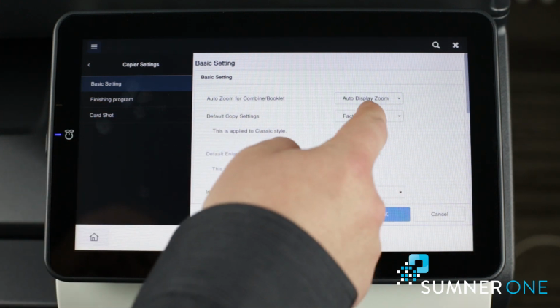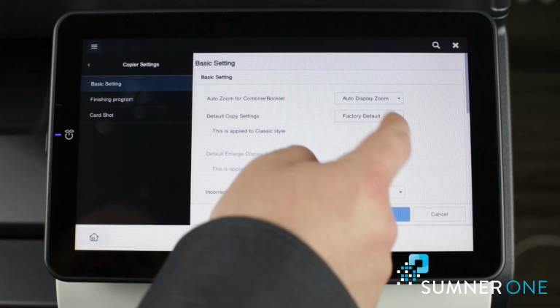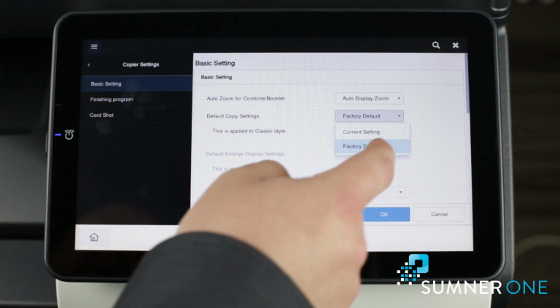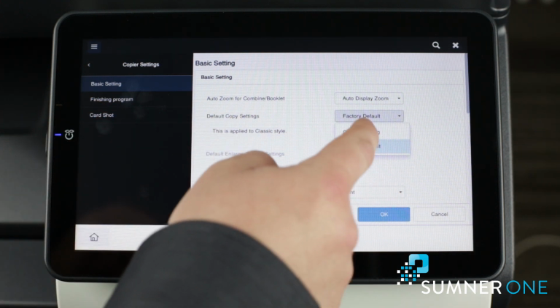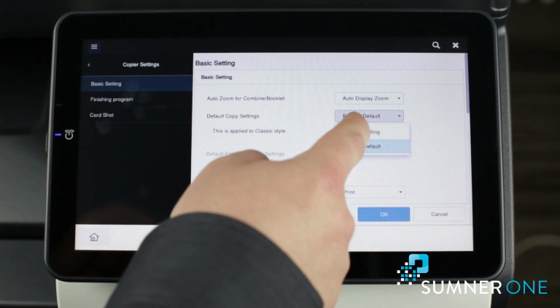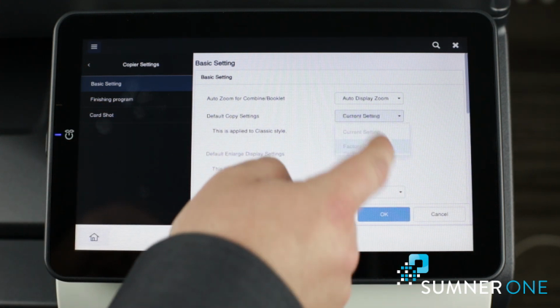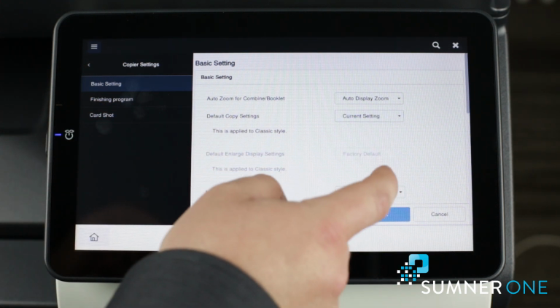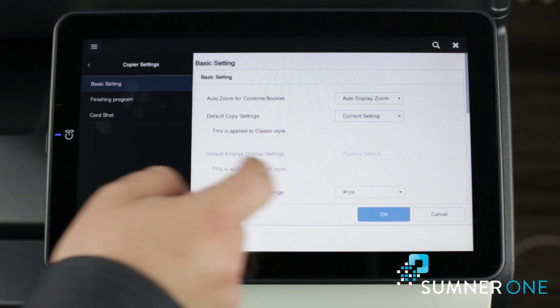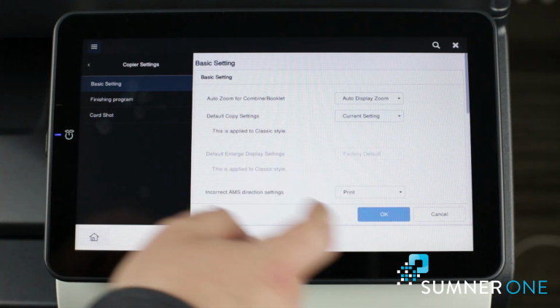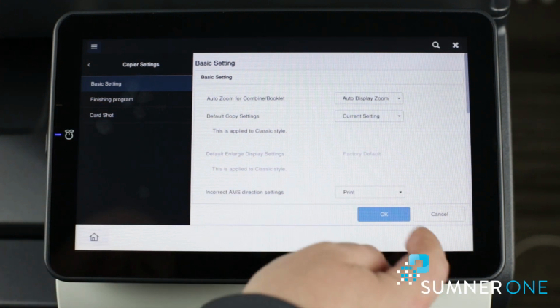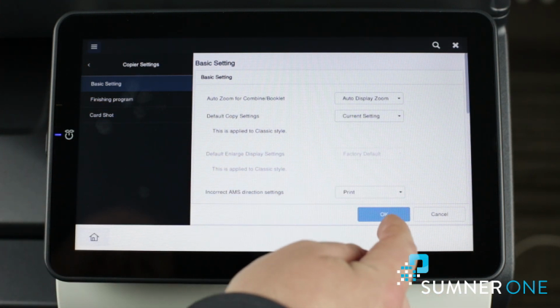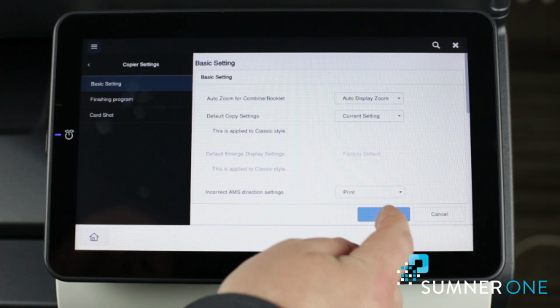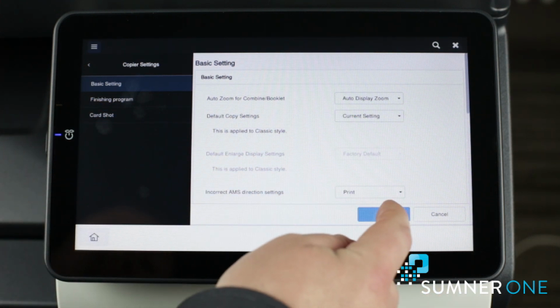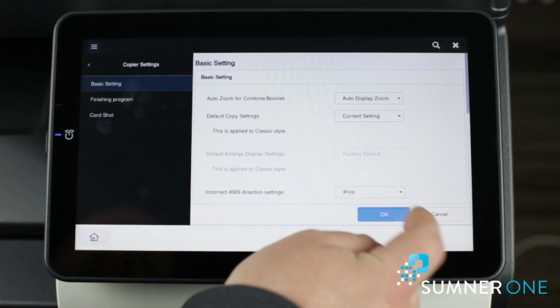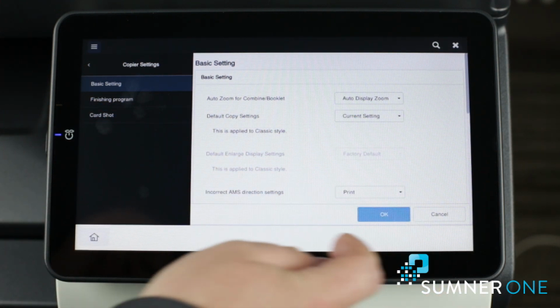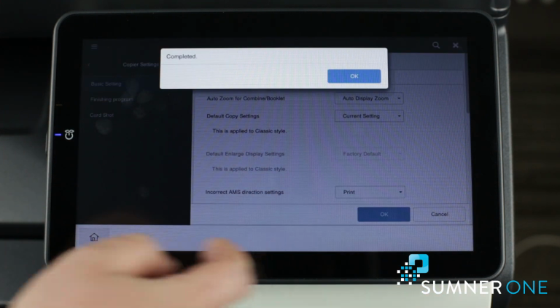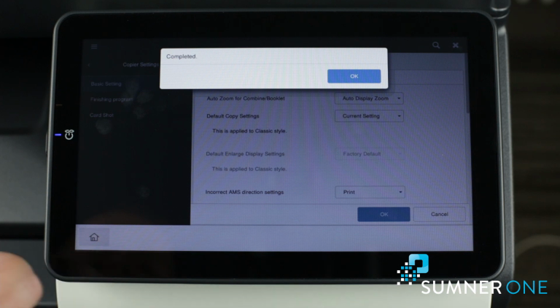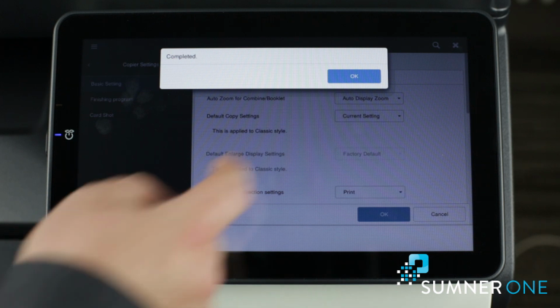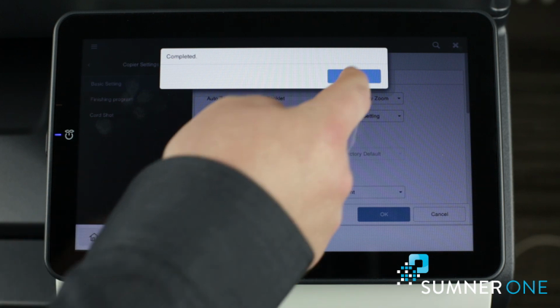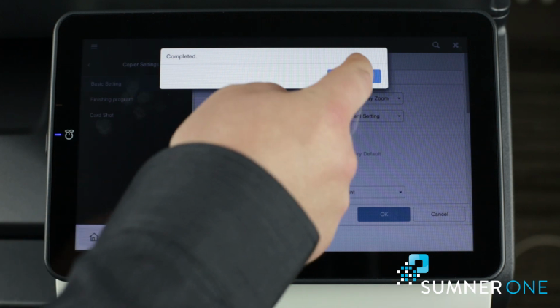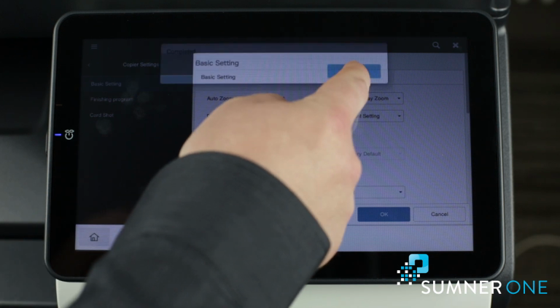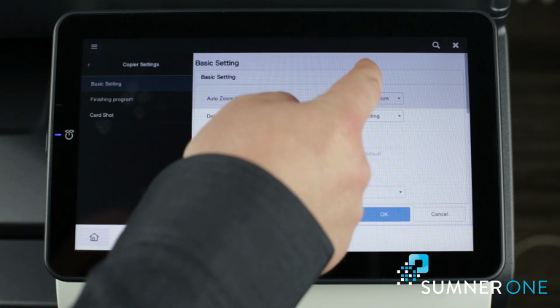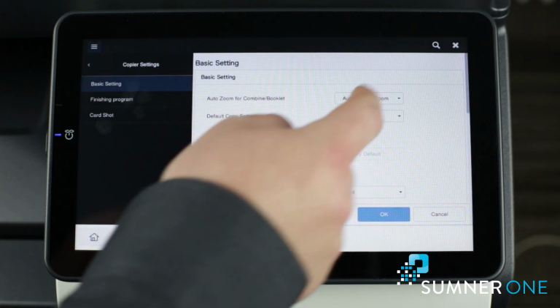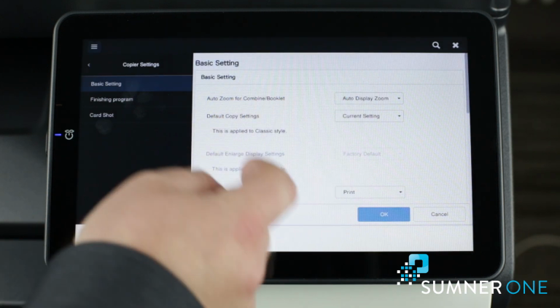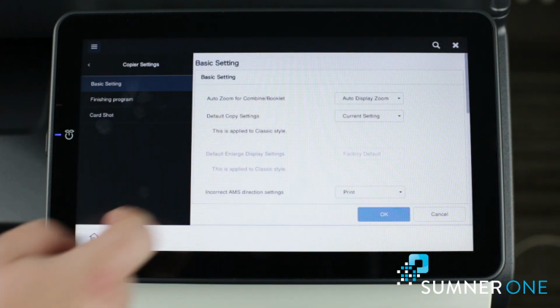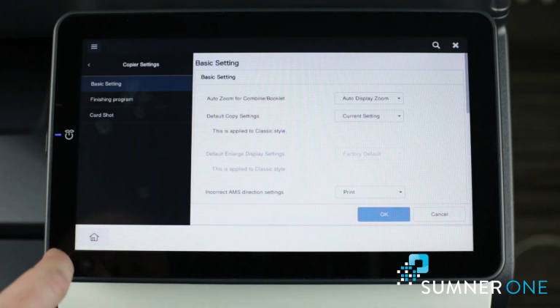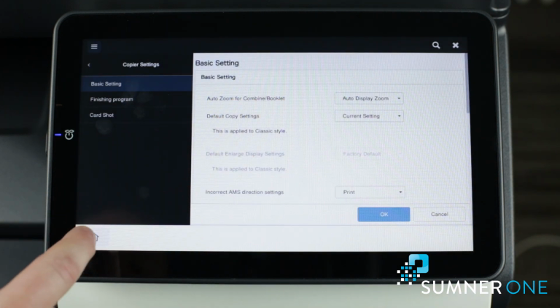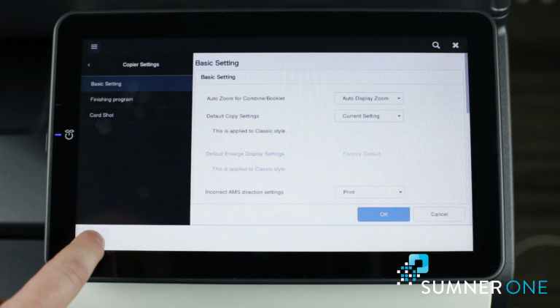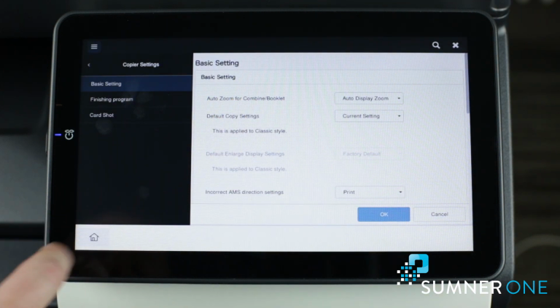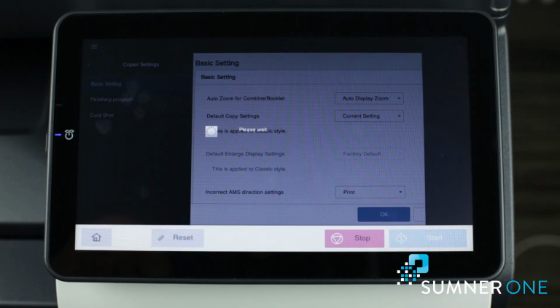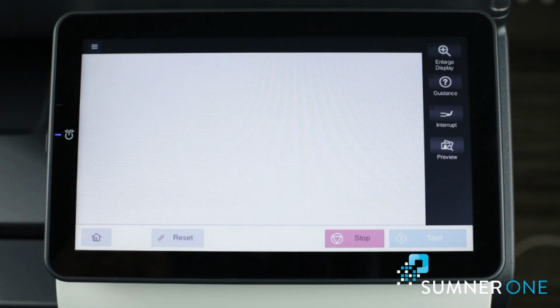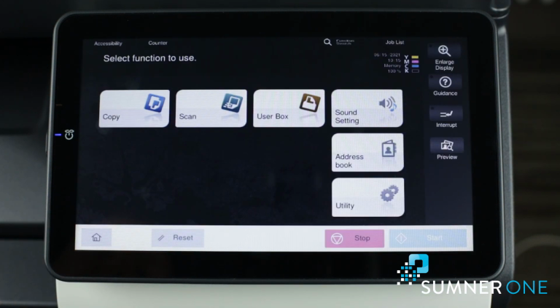You want to change that to current setting, then press okay, okay again, and press home.